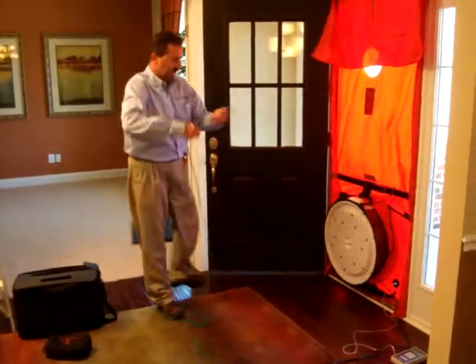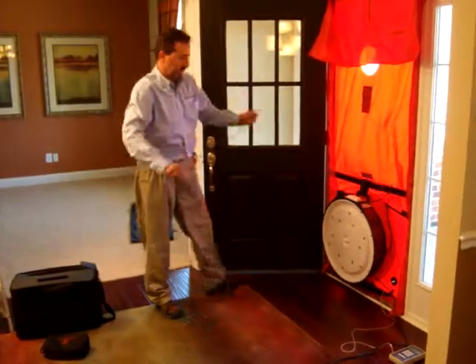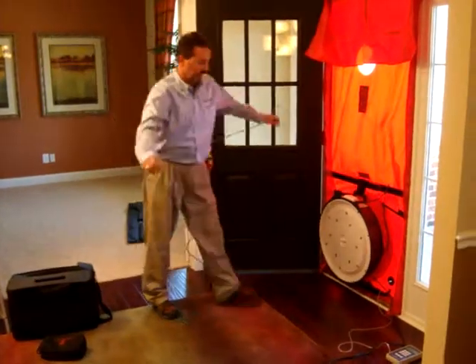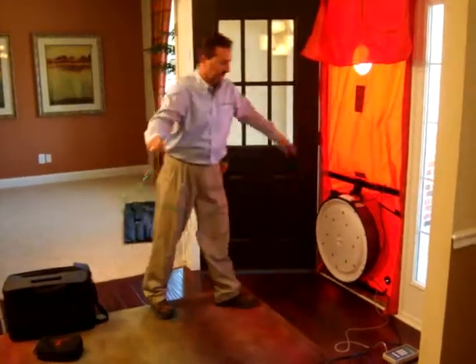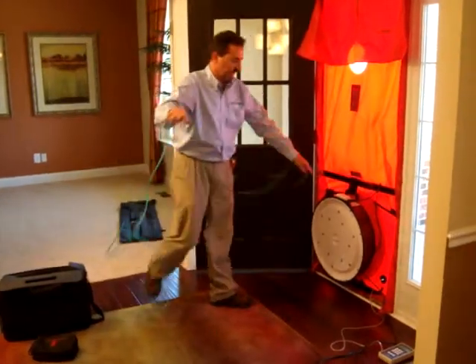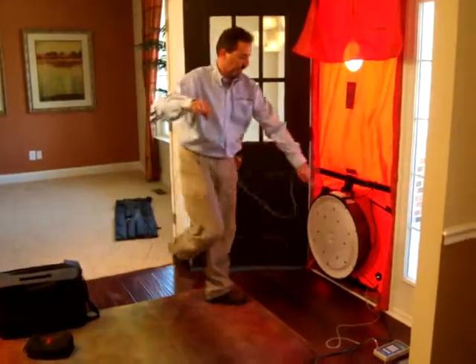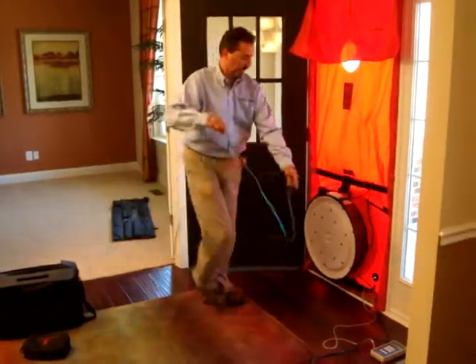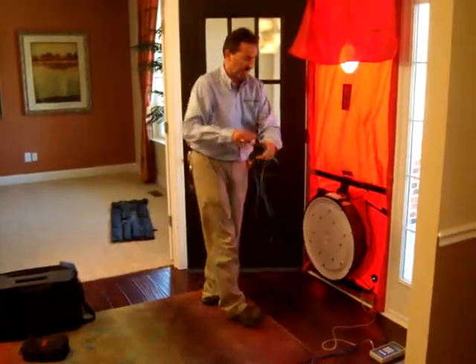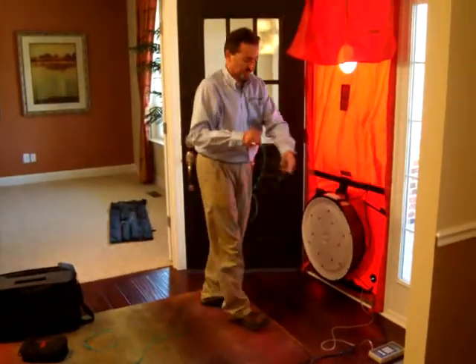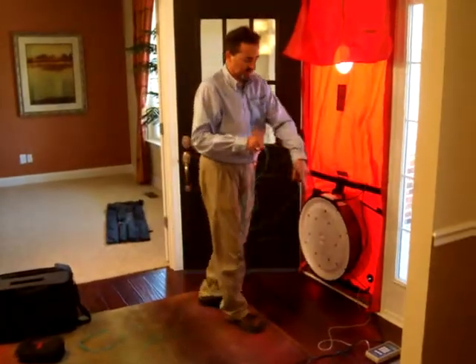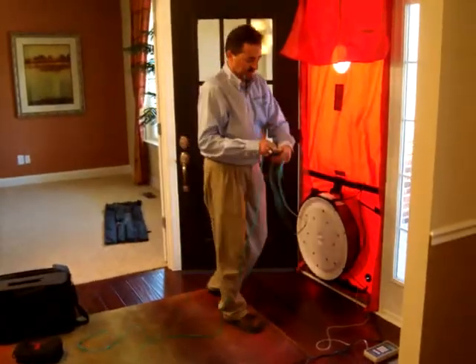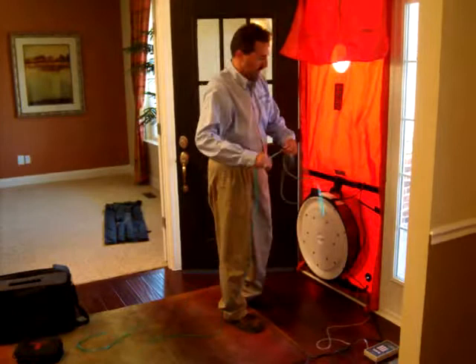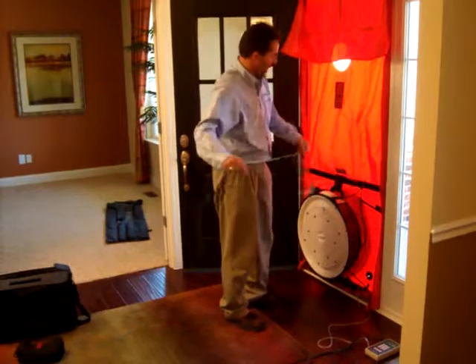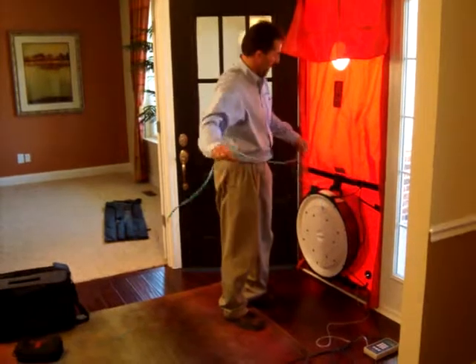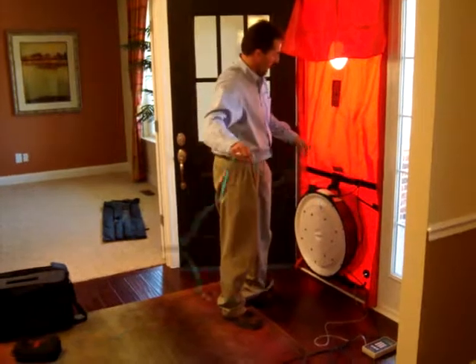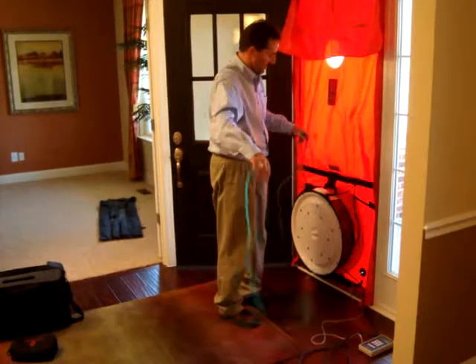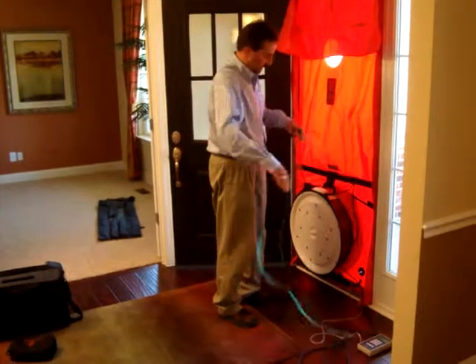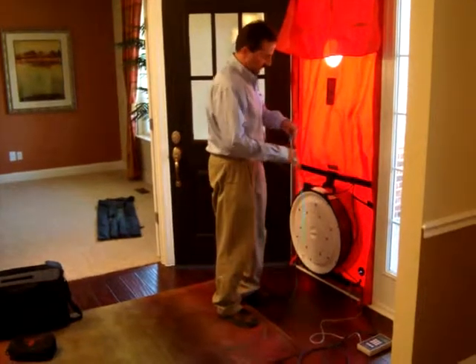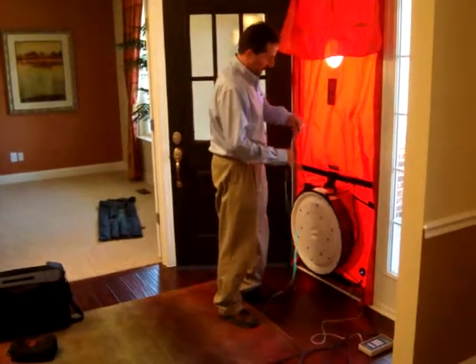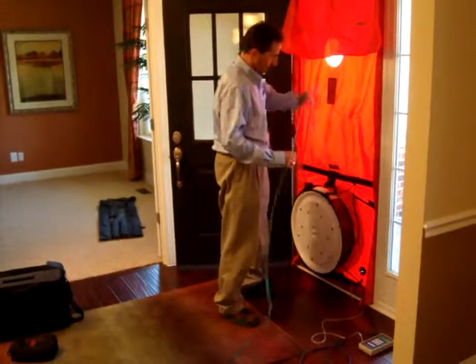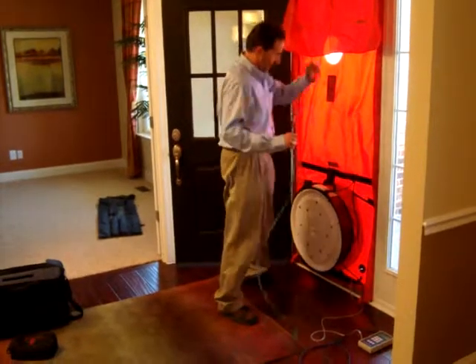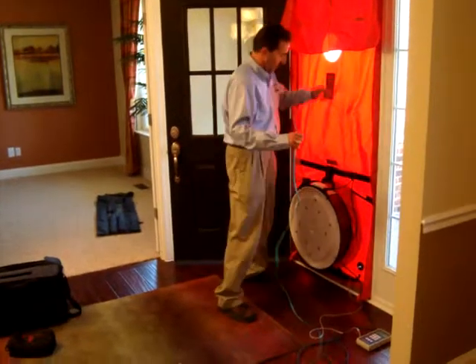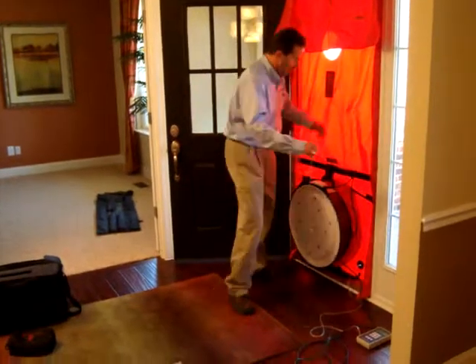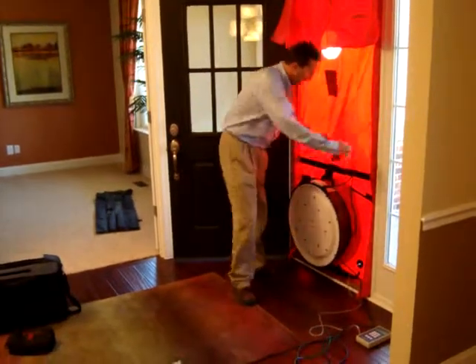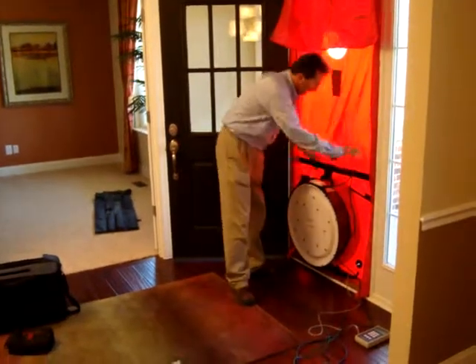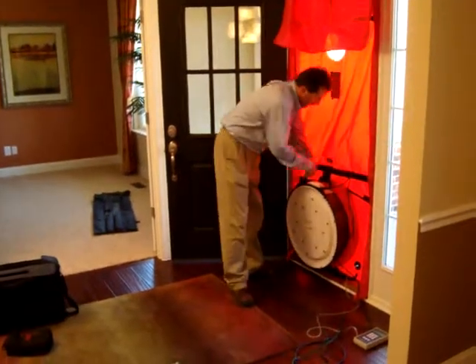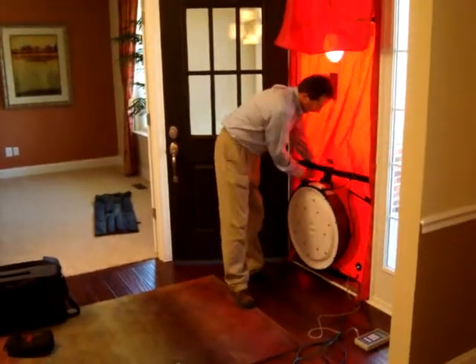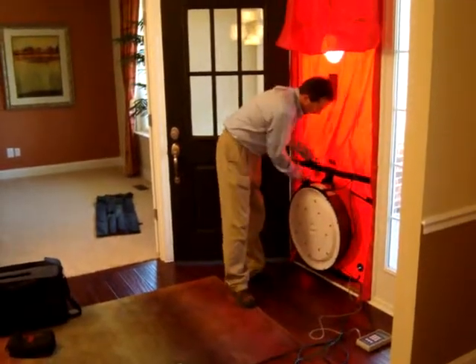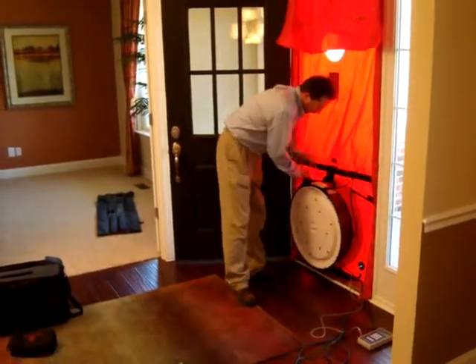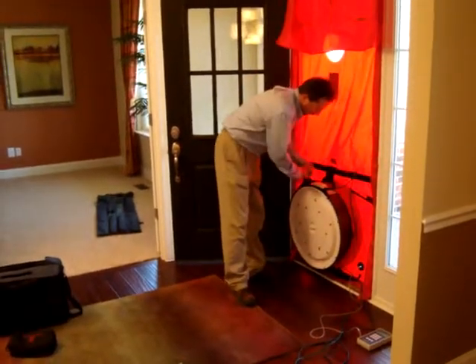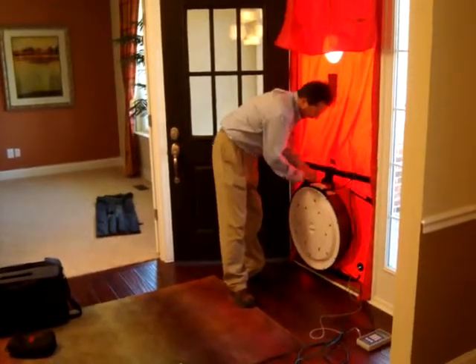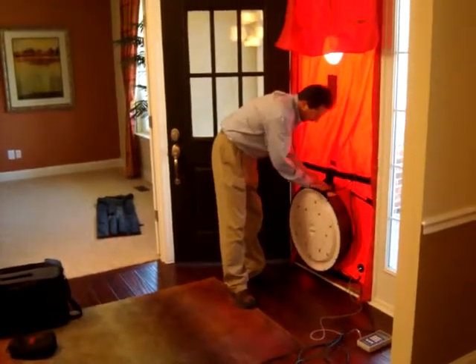We have a line that runs from the outside to the meter and we also have a line that runs from the actual fan.